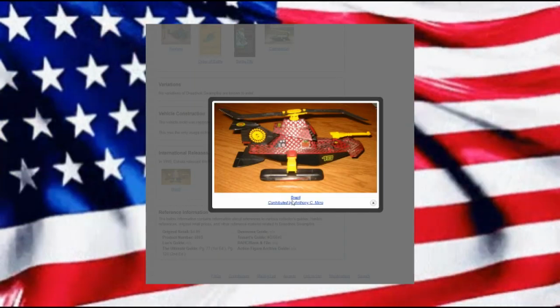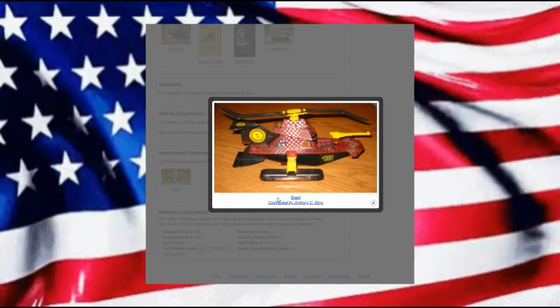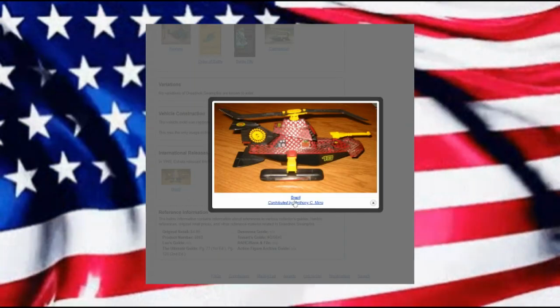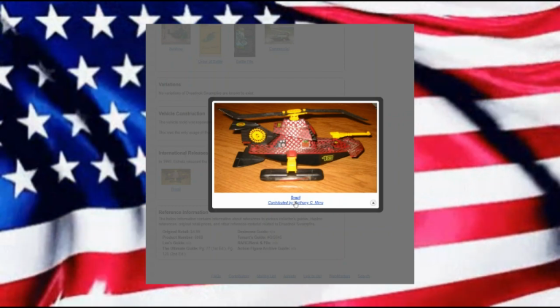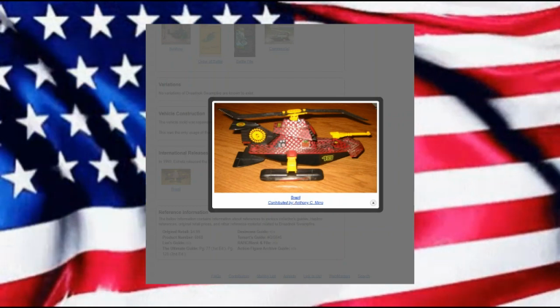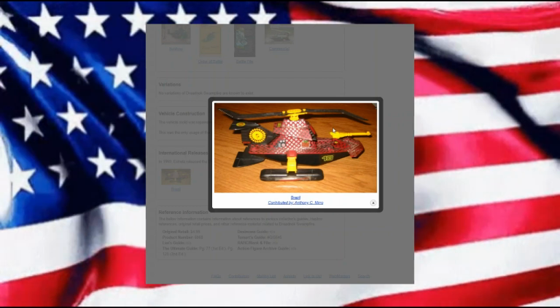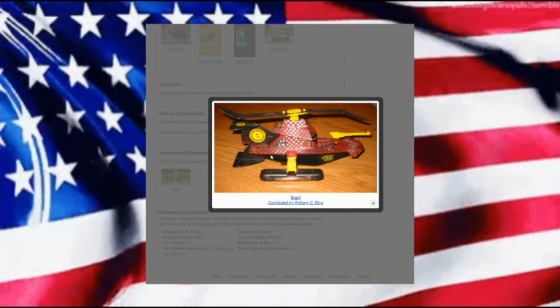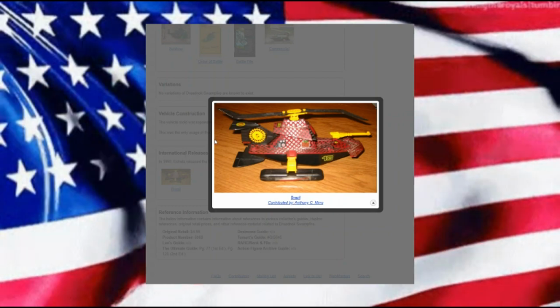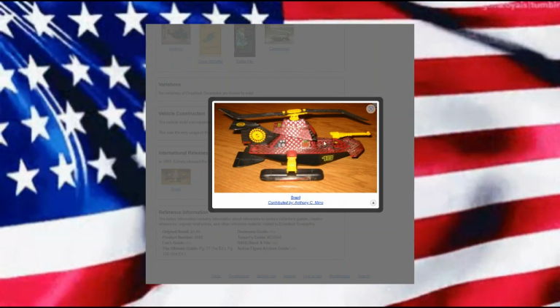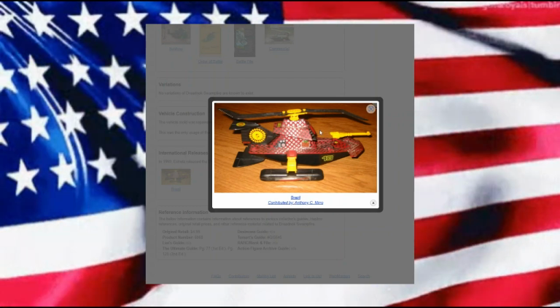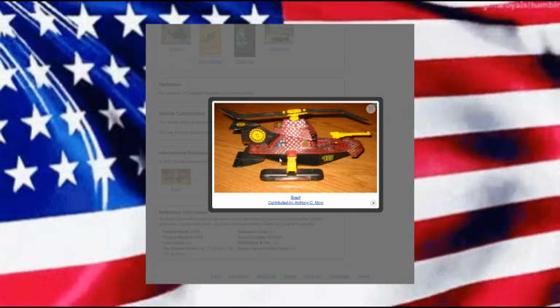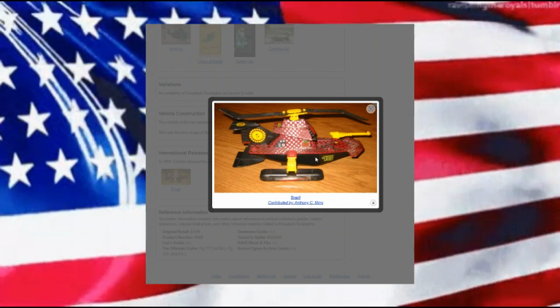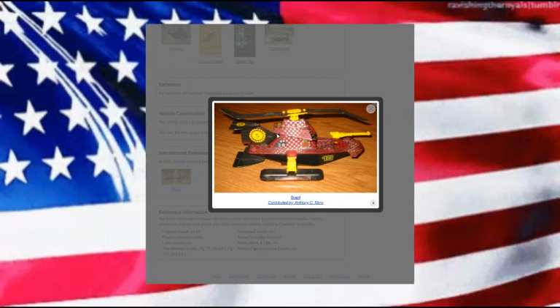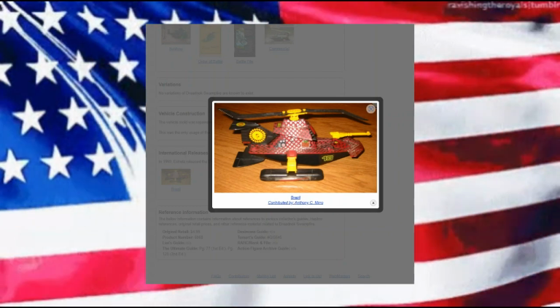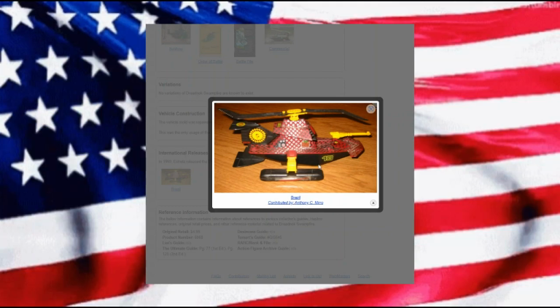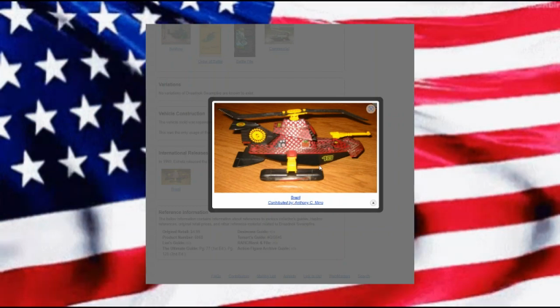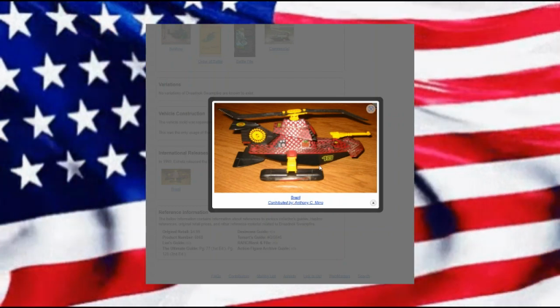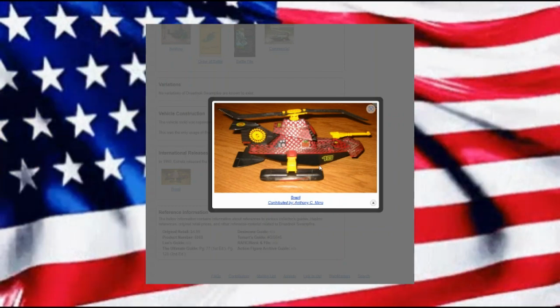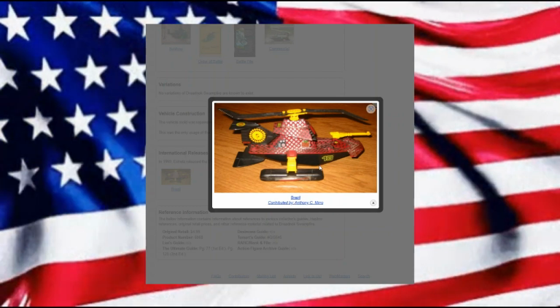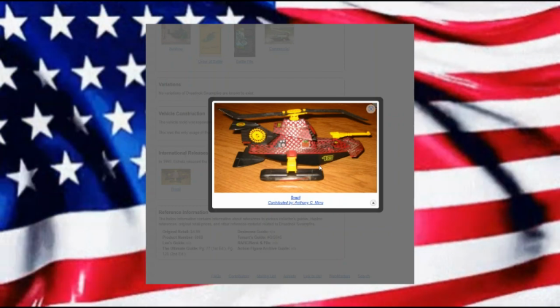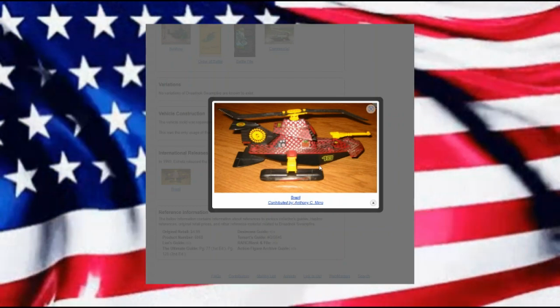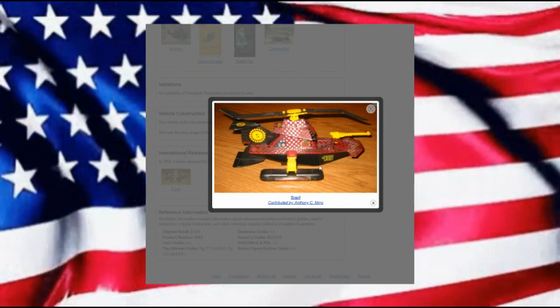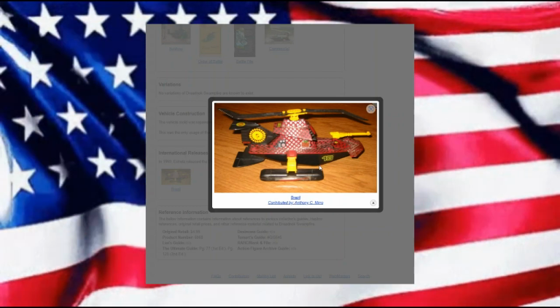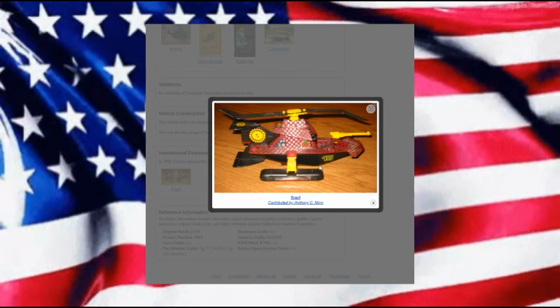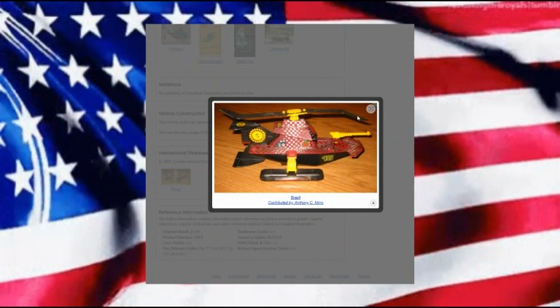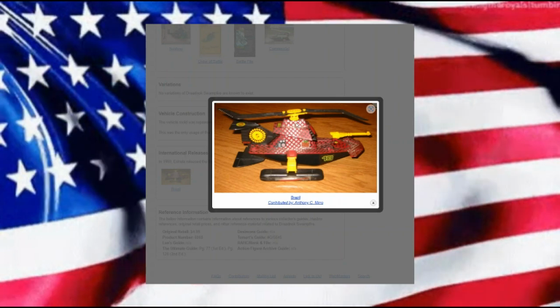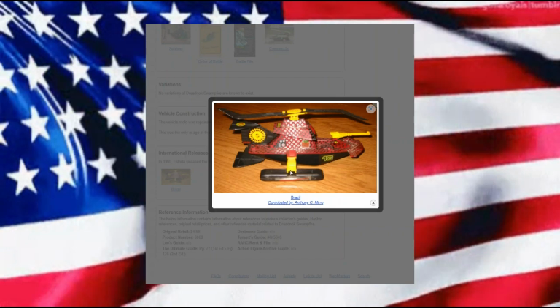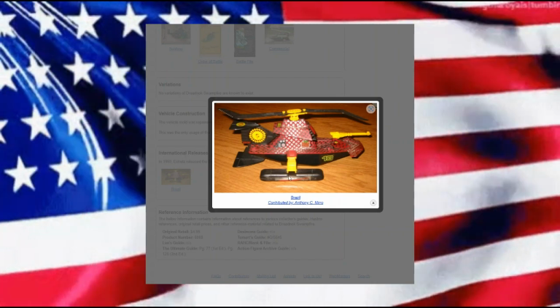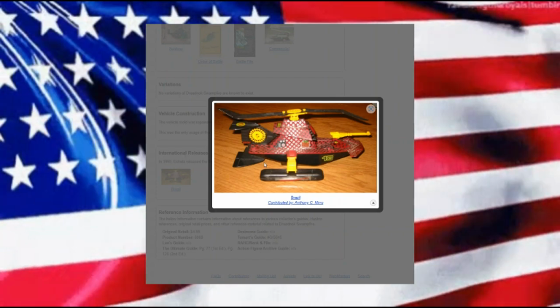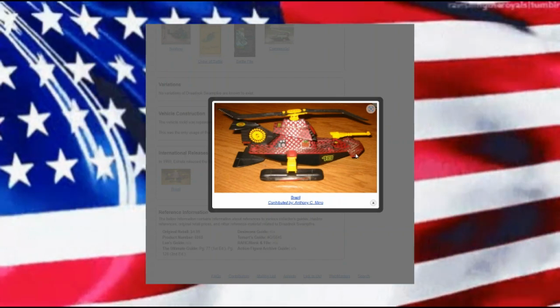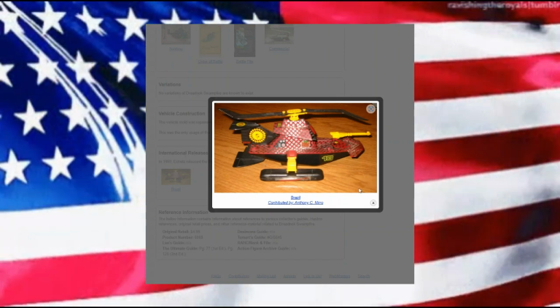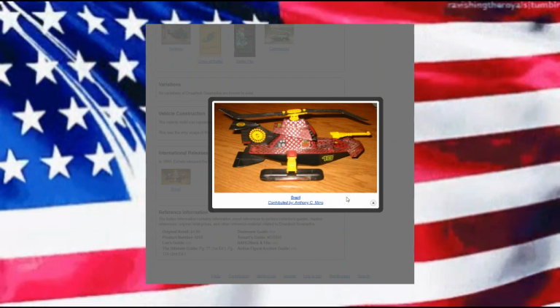In Brazil we have what would be the Python Patrol version of this.